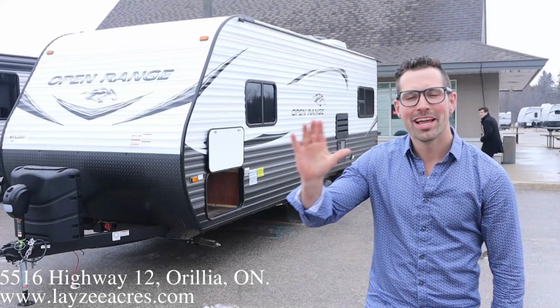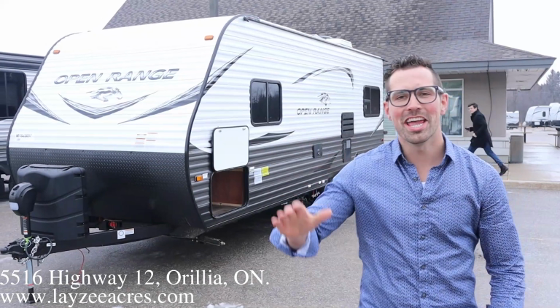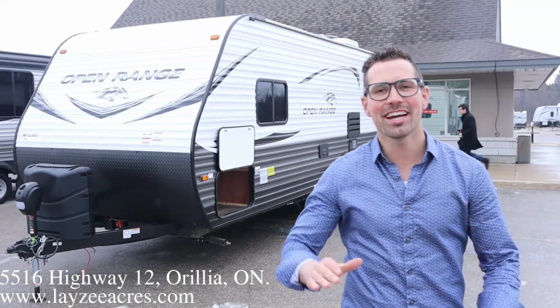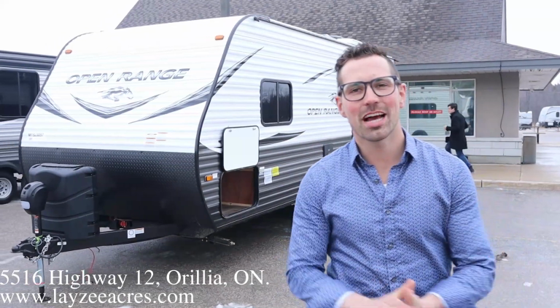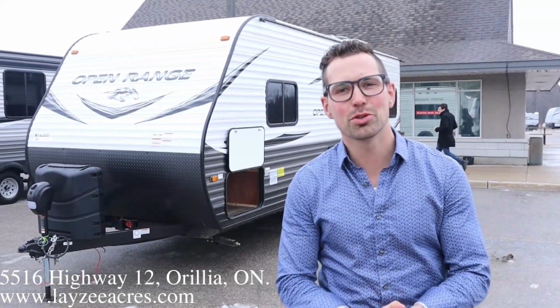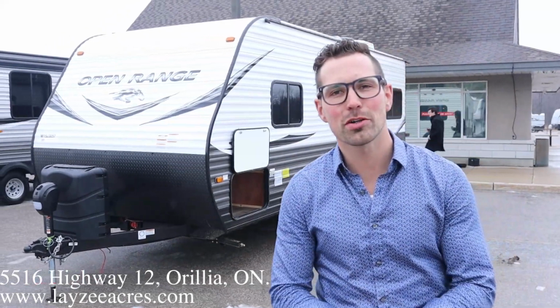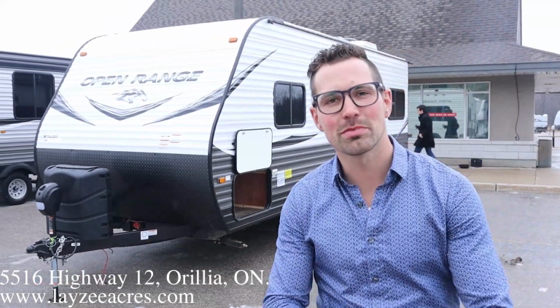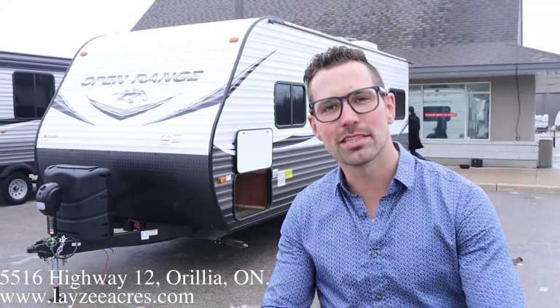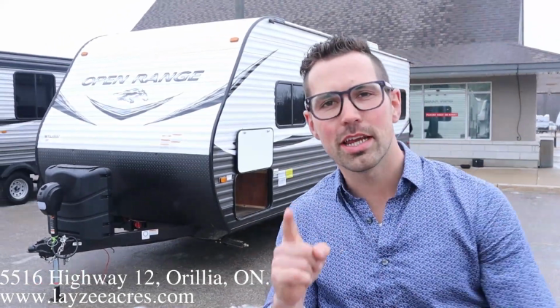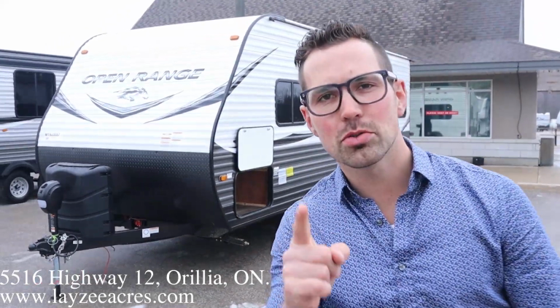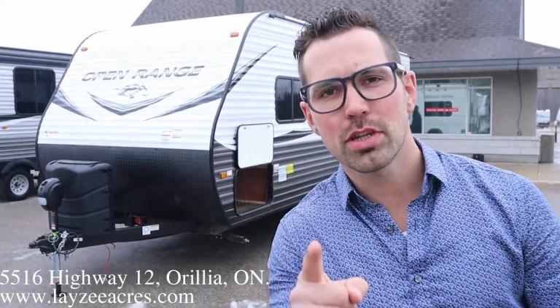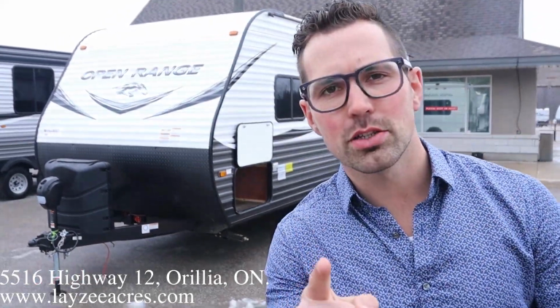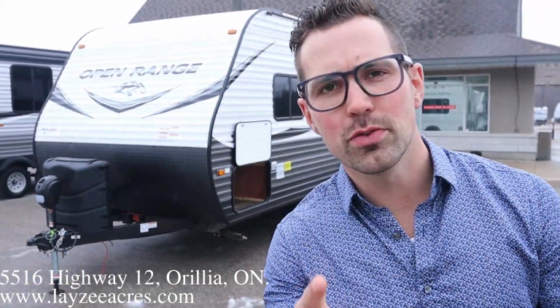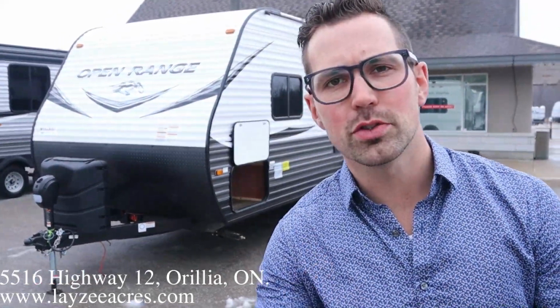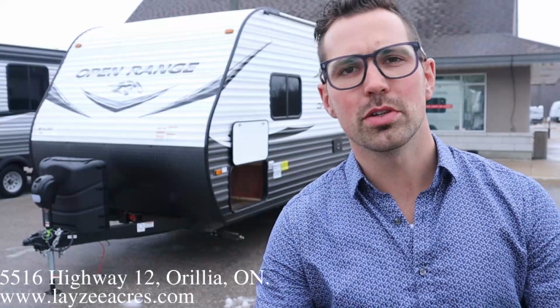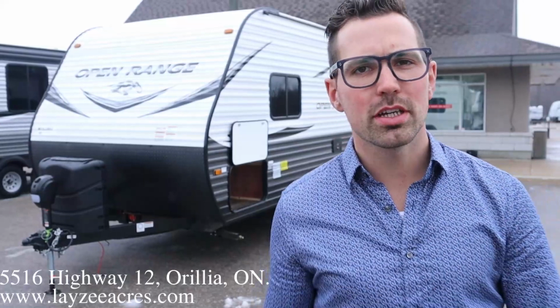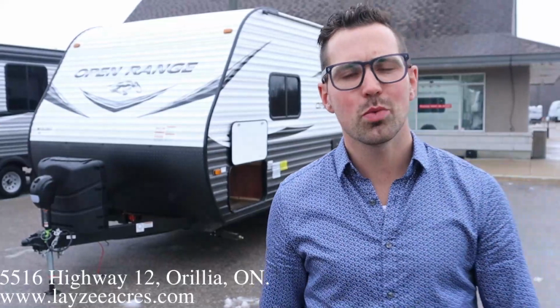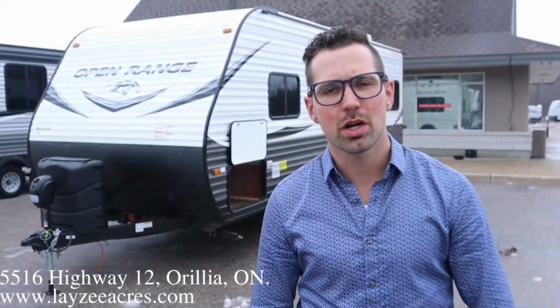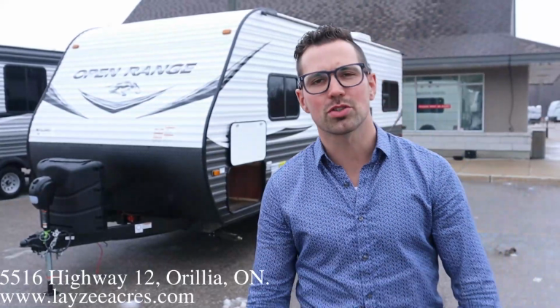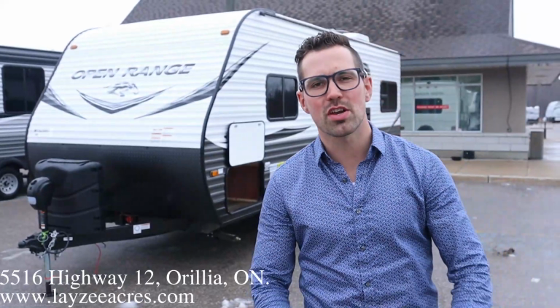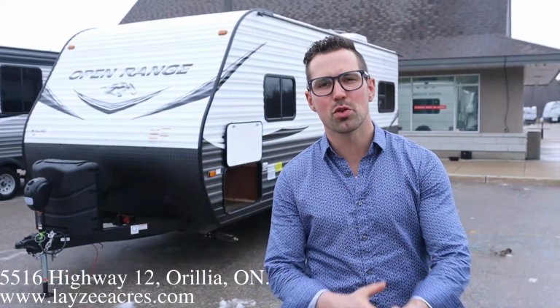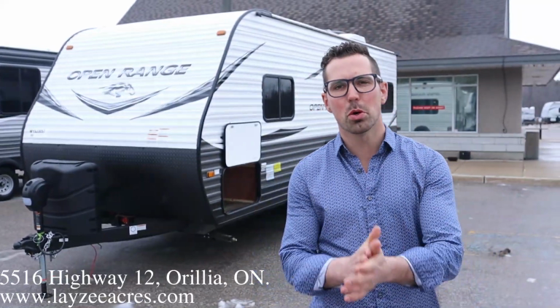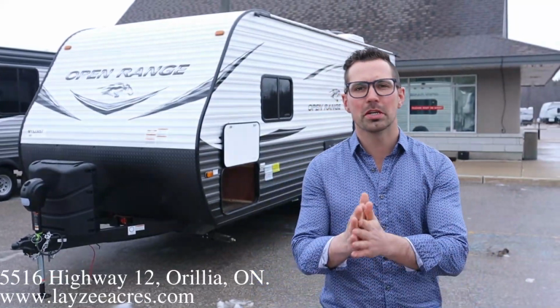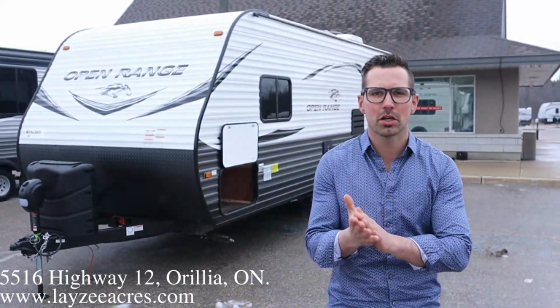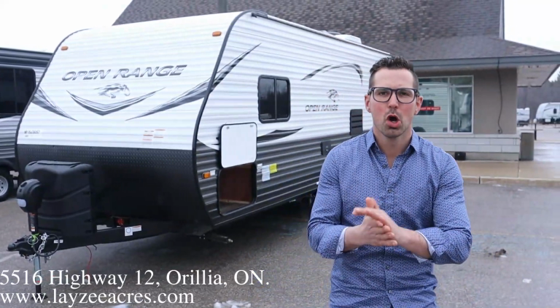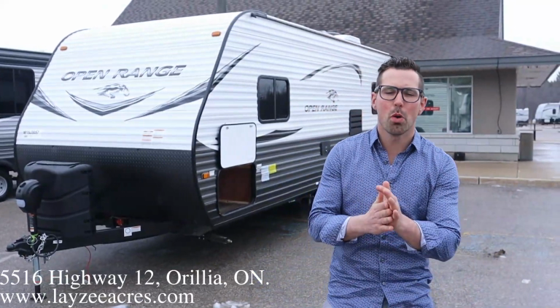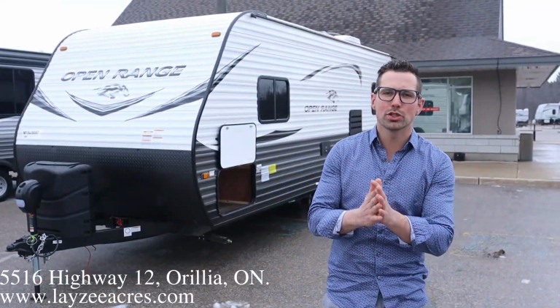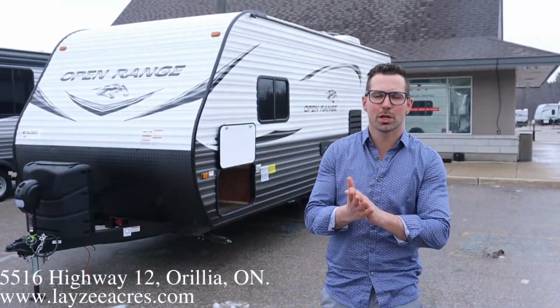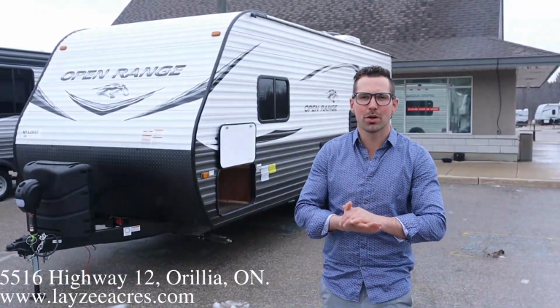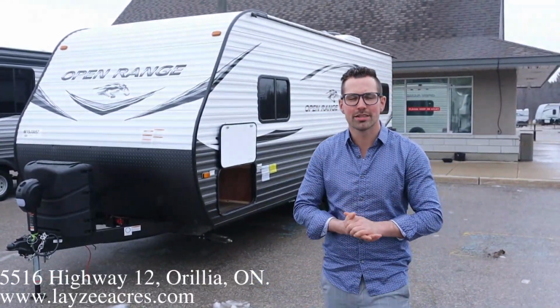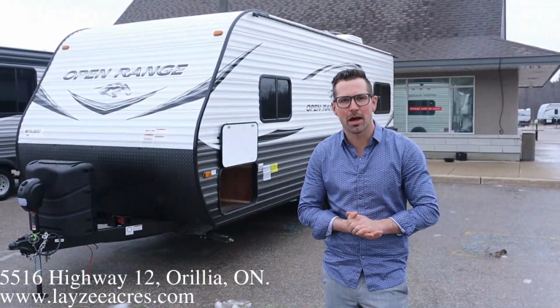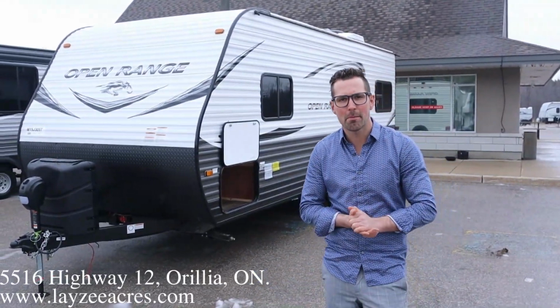Hey guys, I'm Josh from Lazy Acres. Thank you for tuning in. We are saving the world here, one trailer at a time.